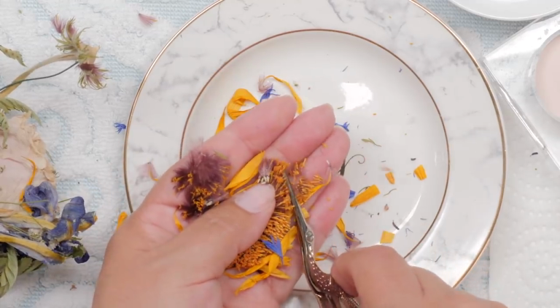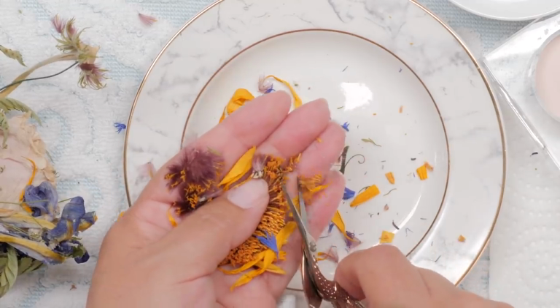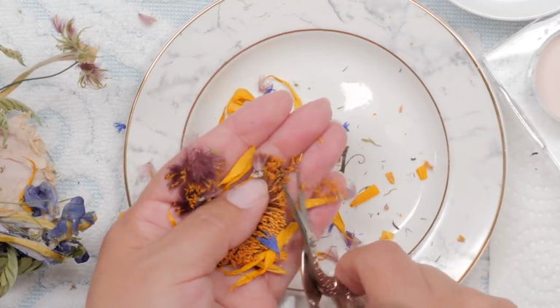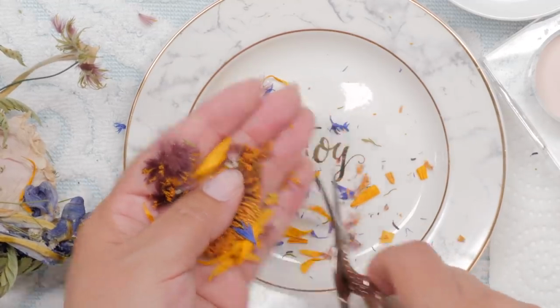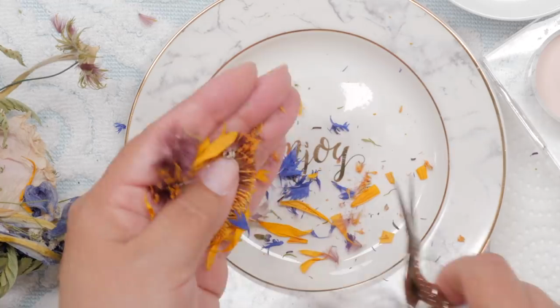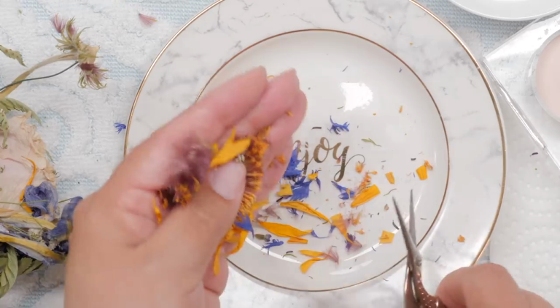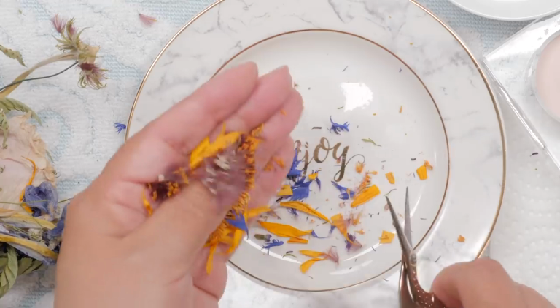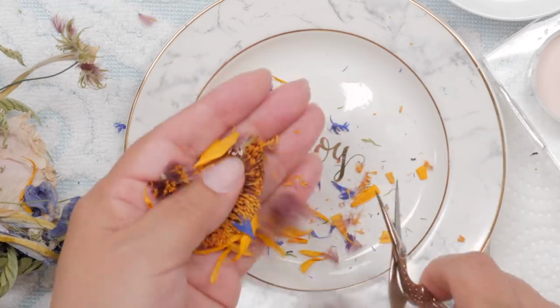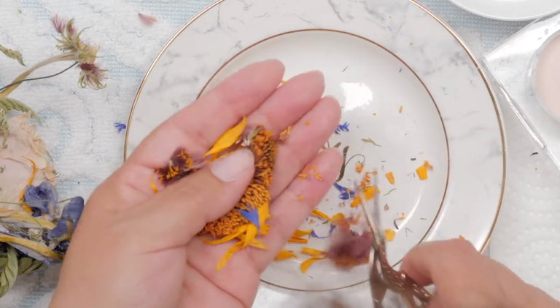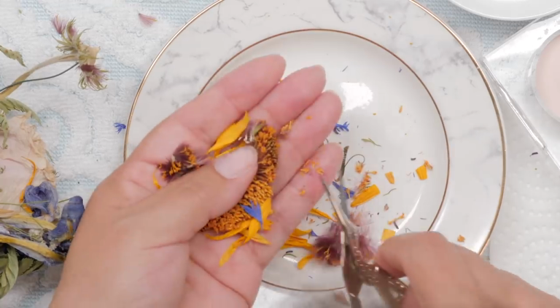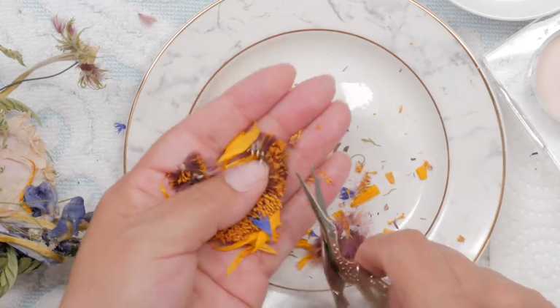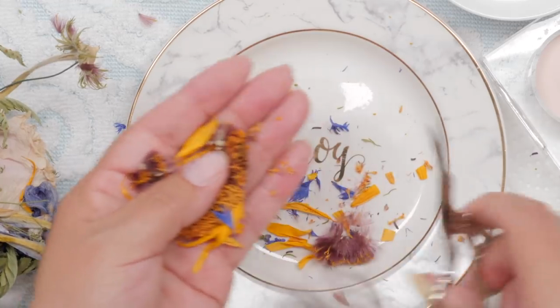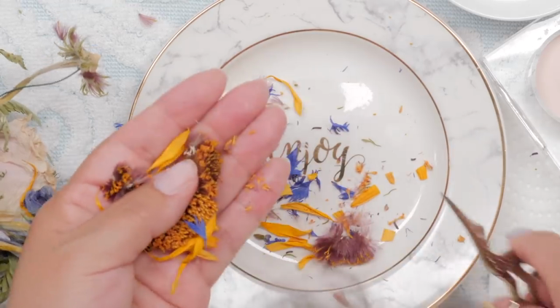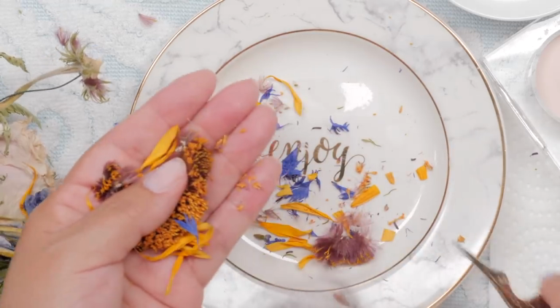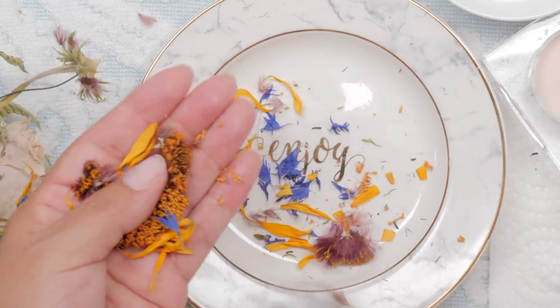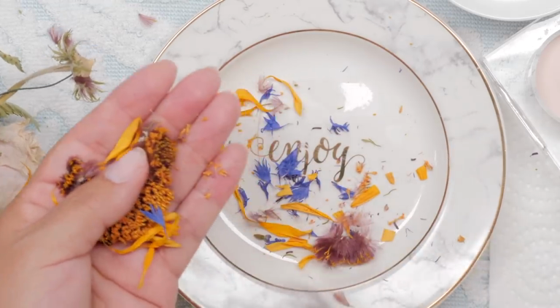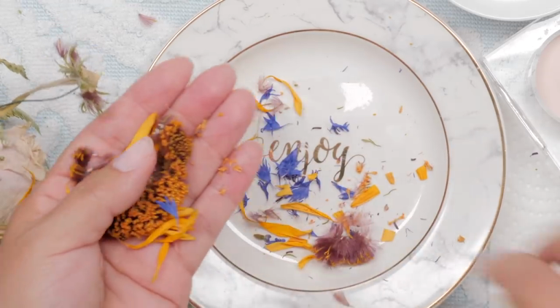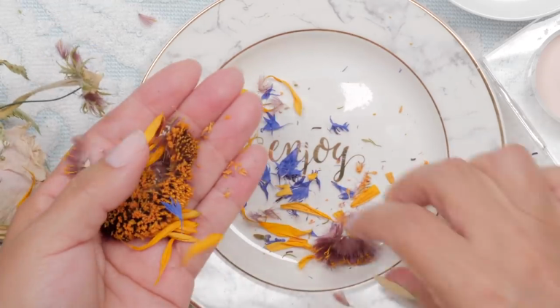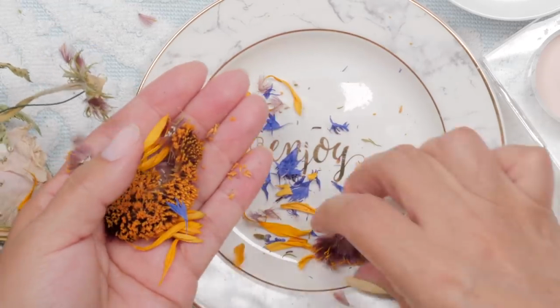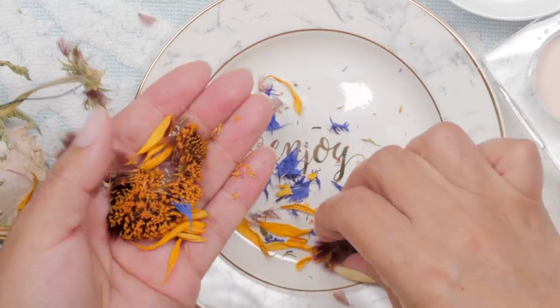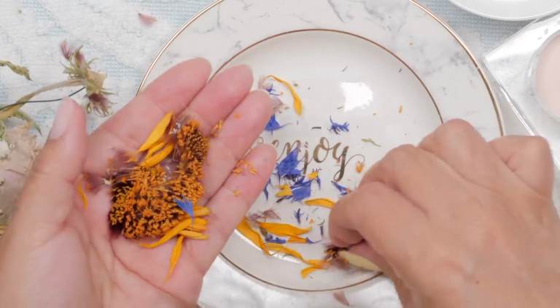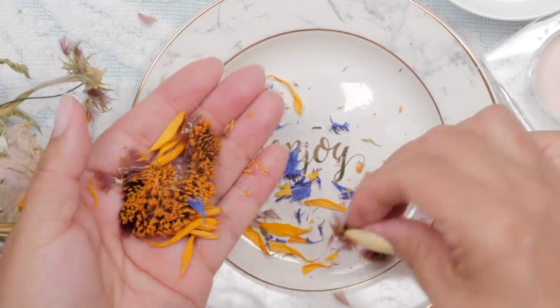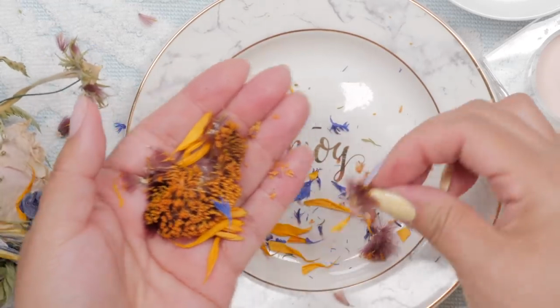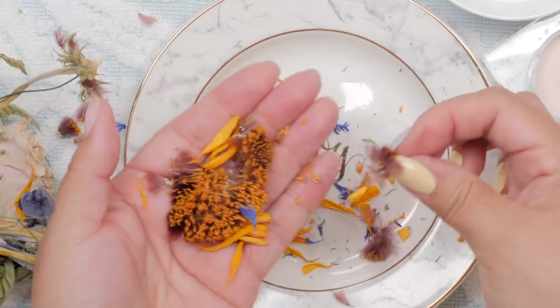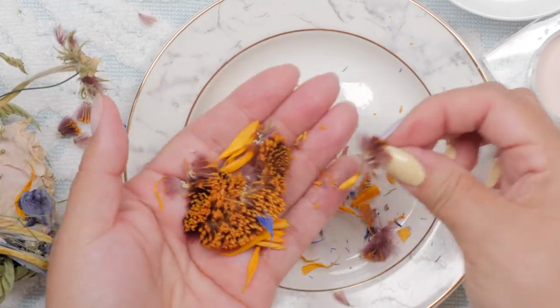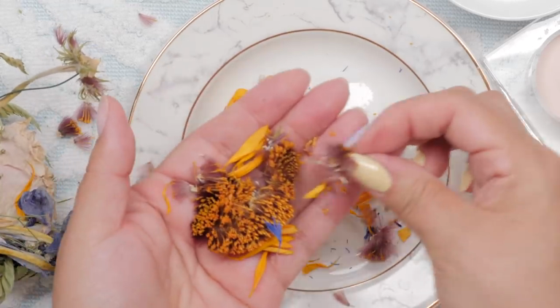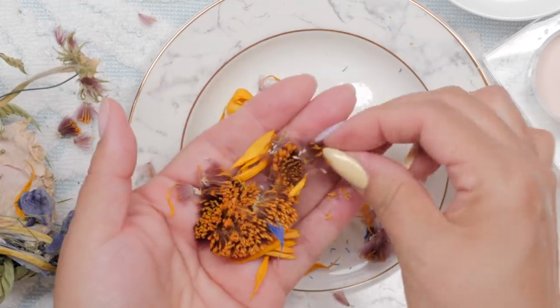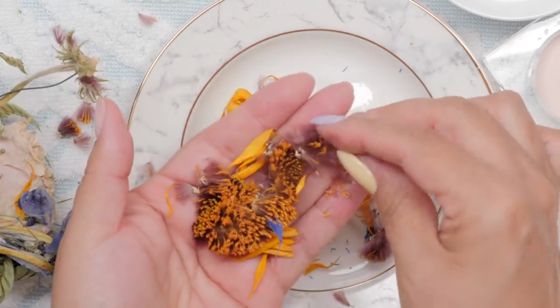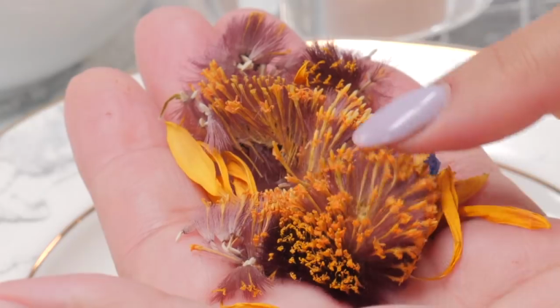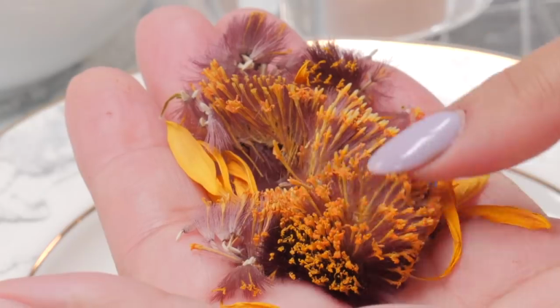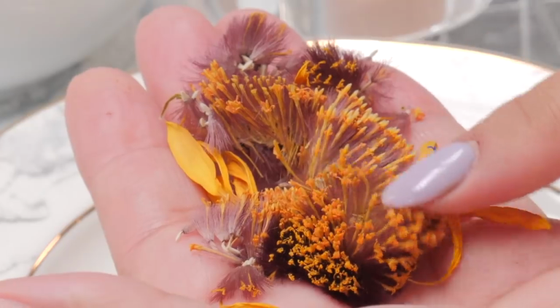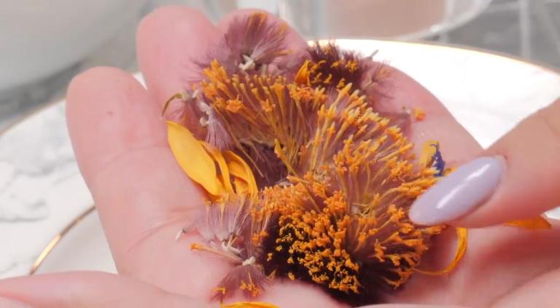That almost reminds me of the dried flowers that I use. I didn't realize it was so fuzzy in the center — look at that.